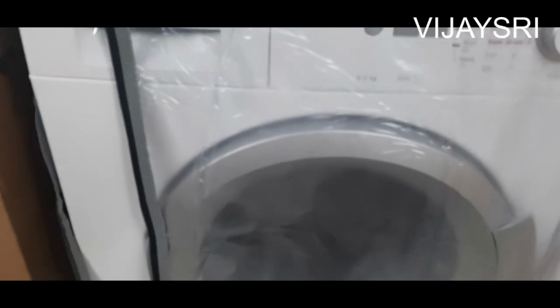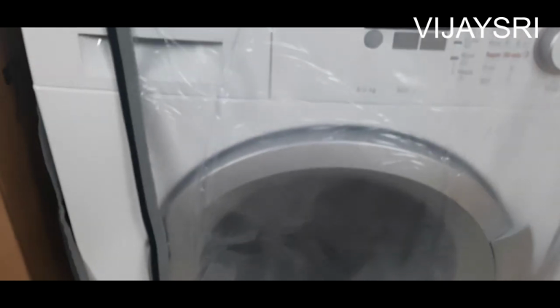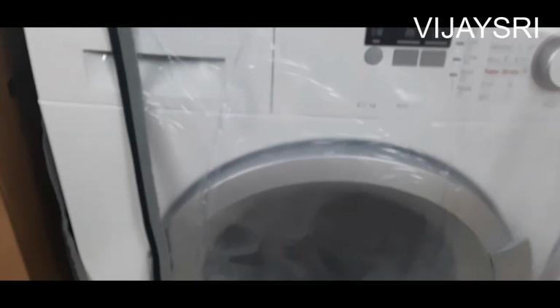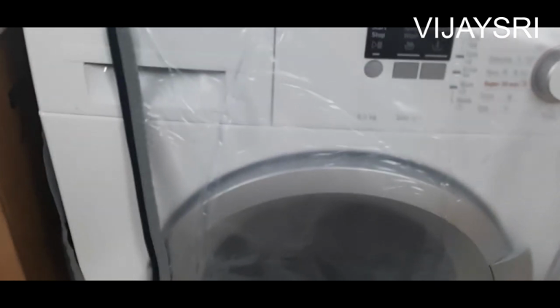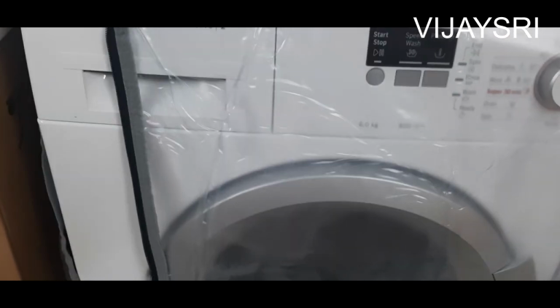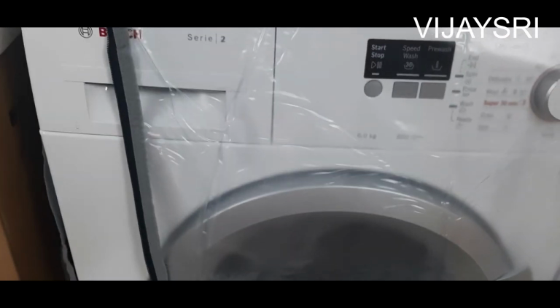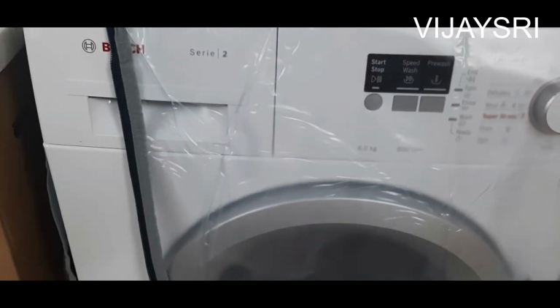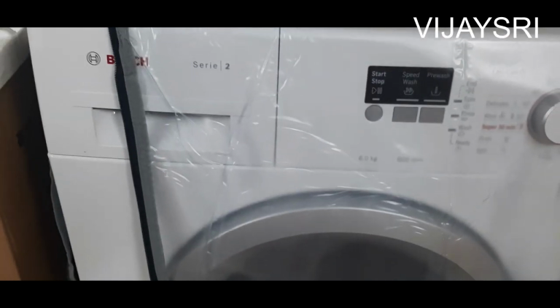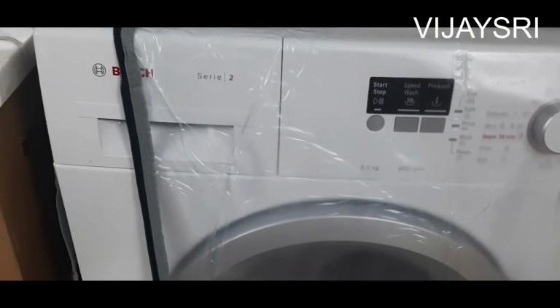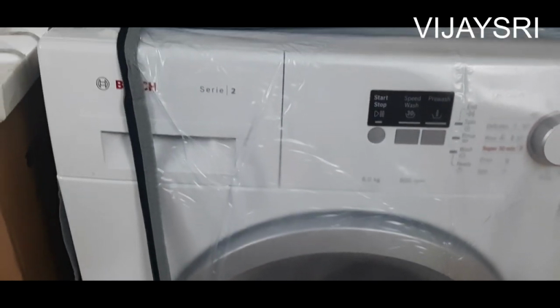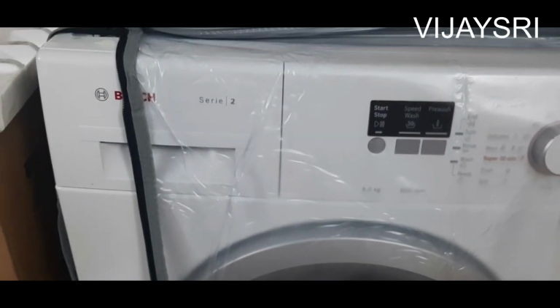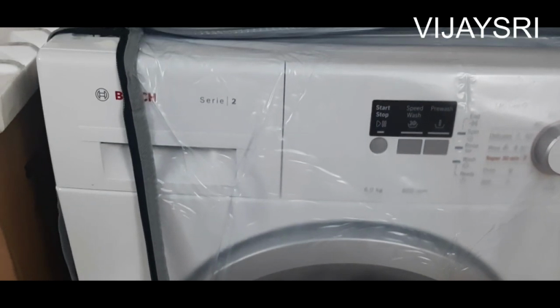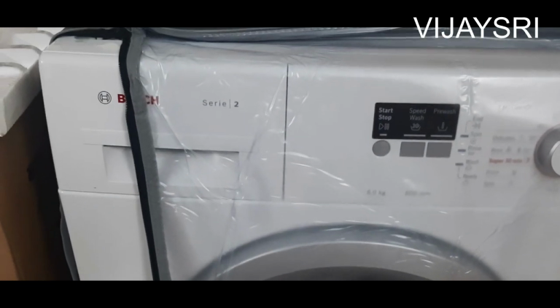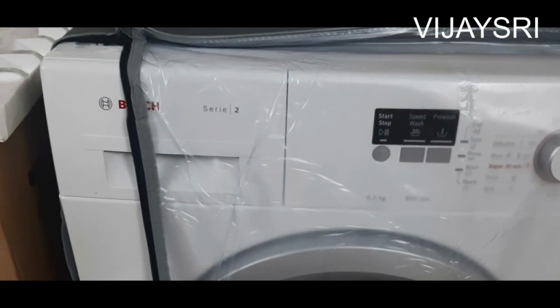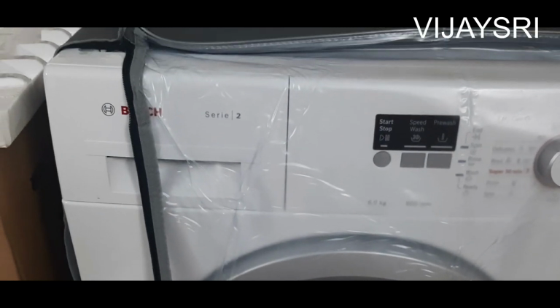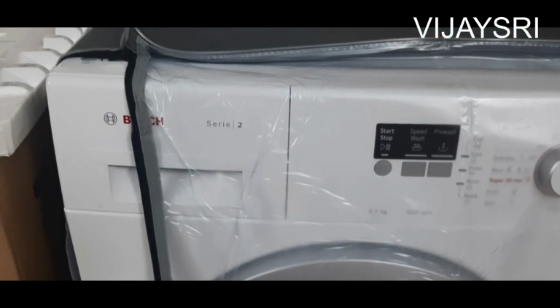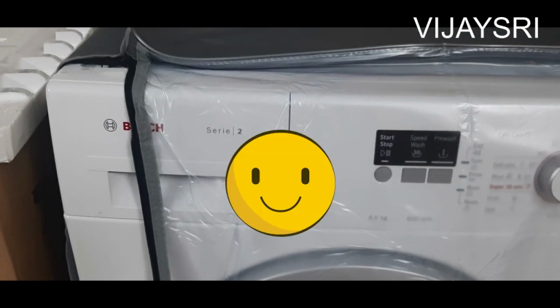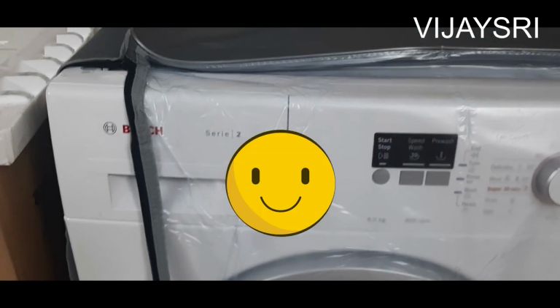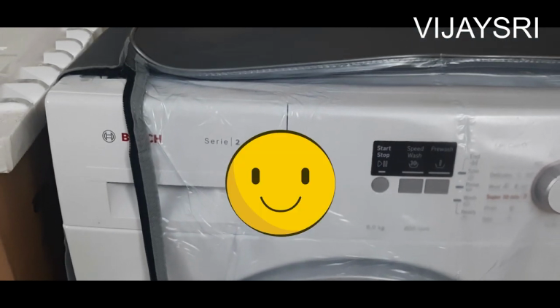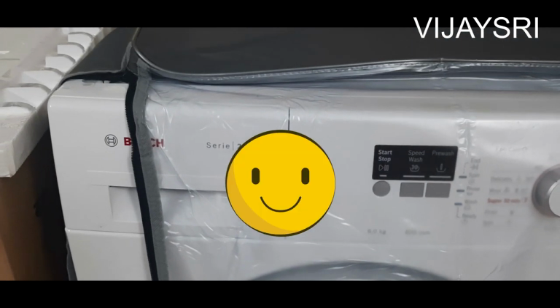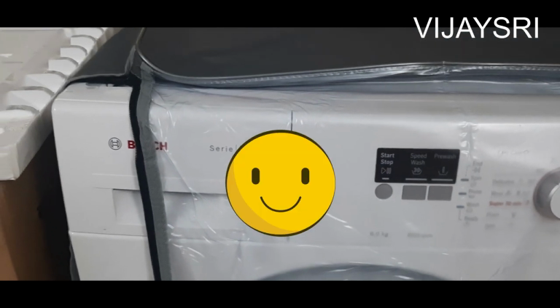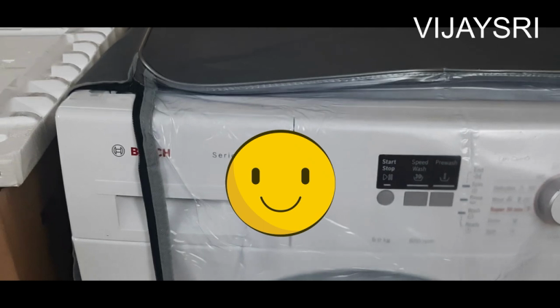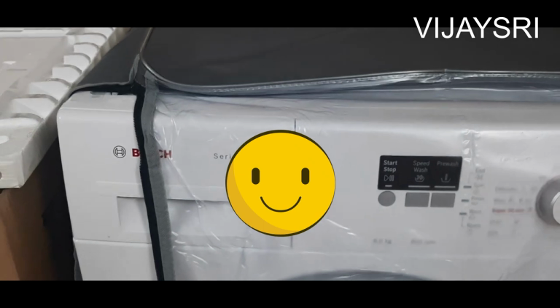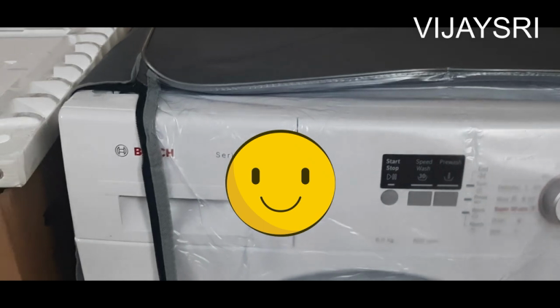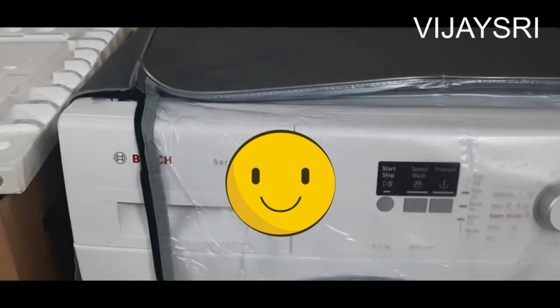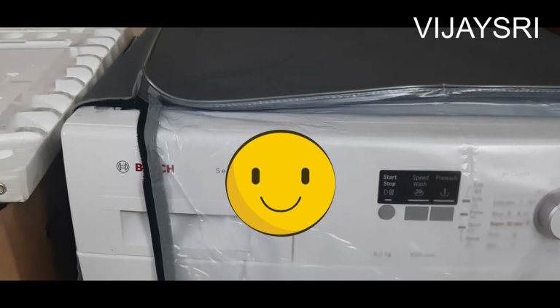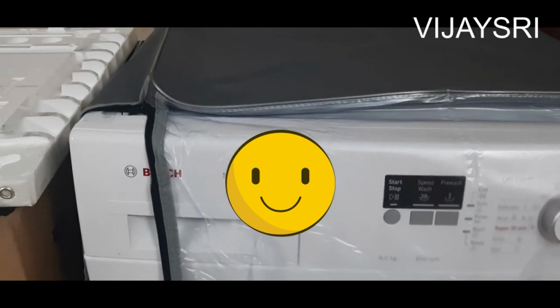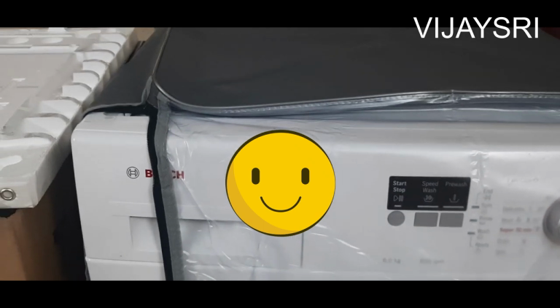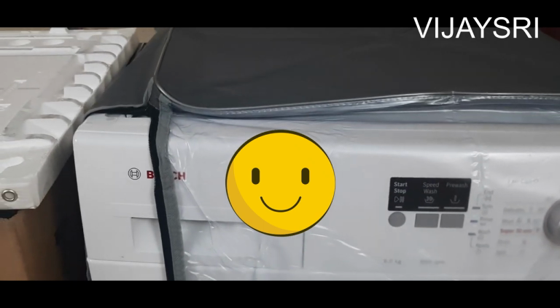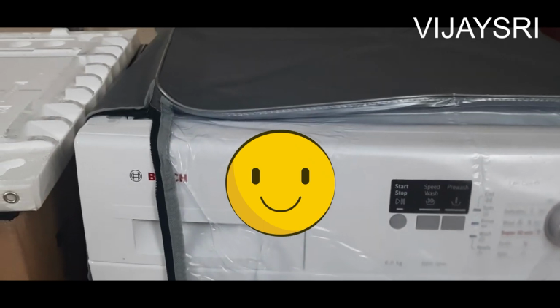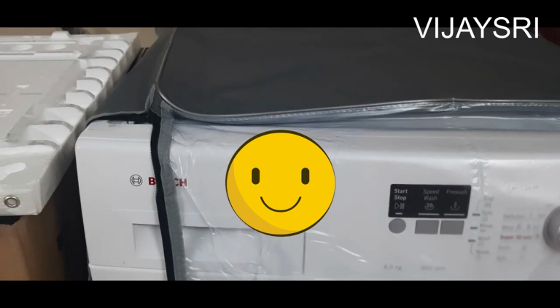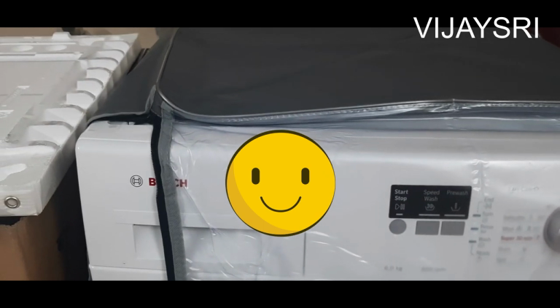I think it will be extra cost for 2000 rupees. If you do this, you will need a warranty and guarantee.